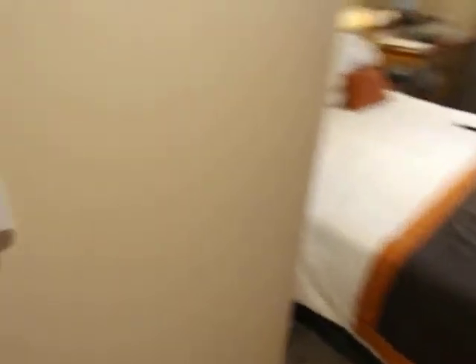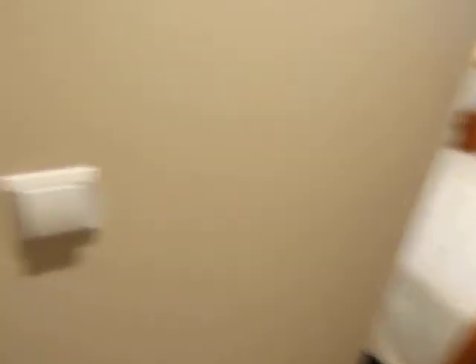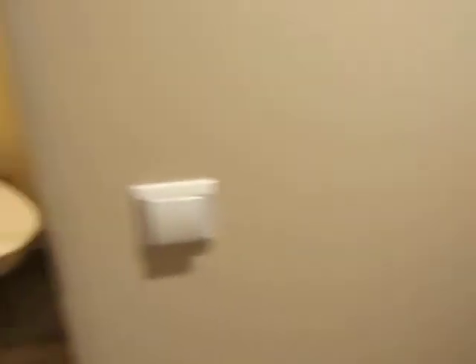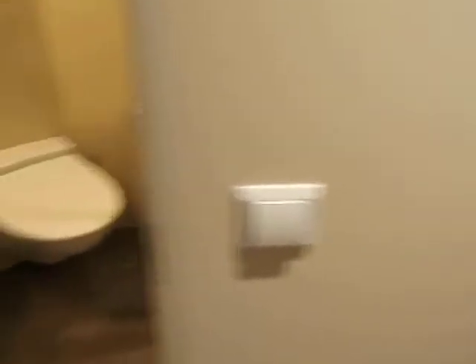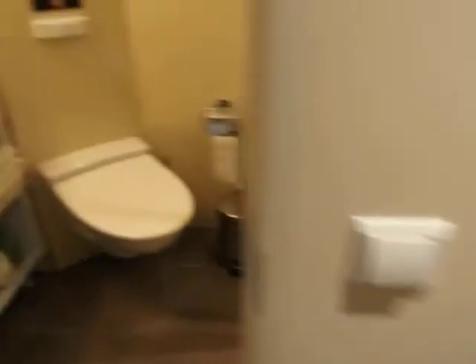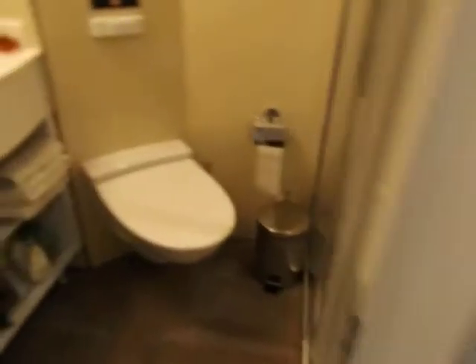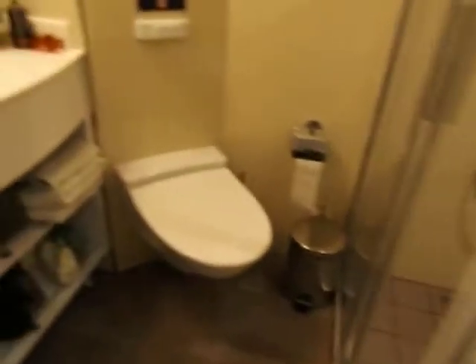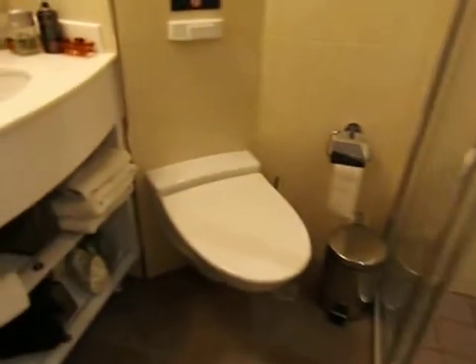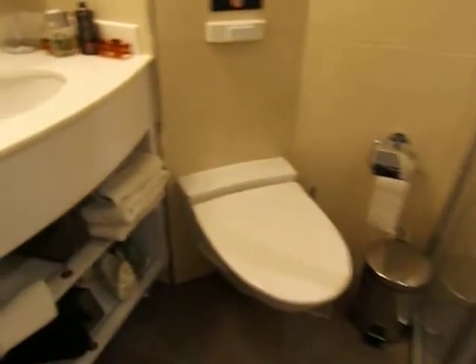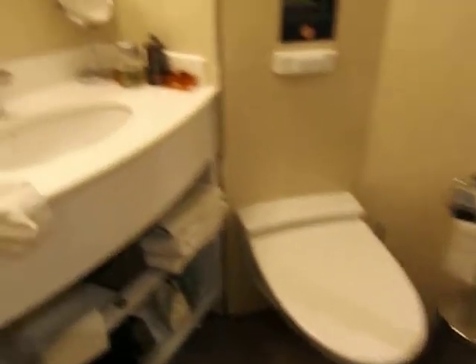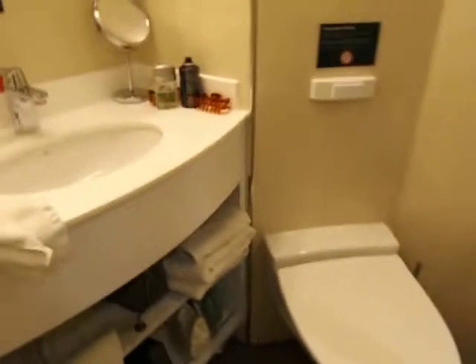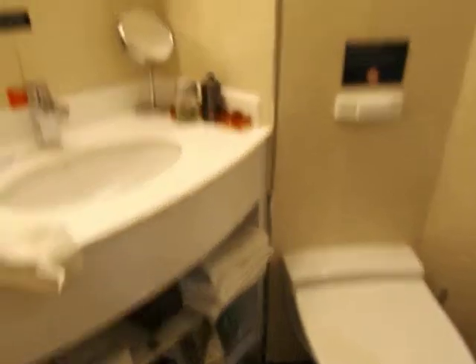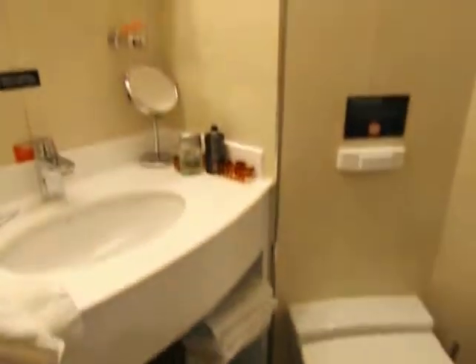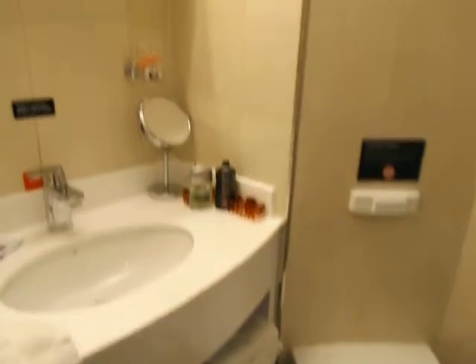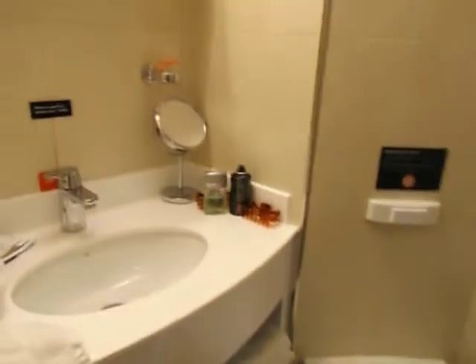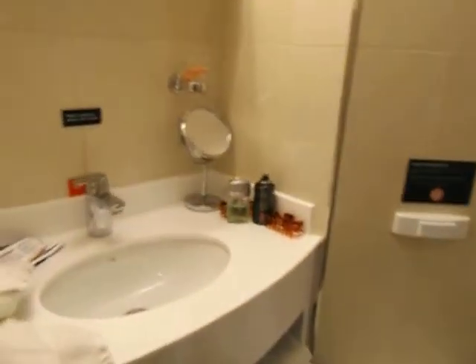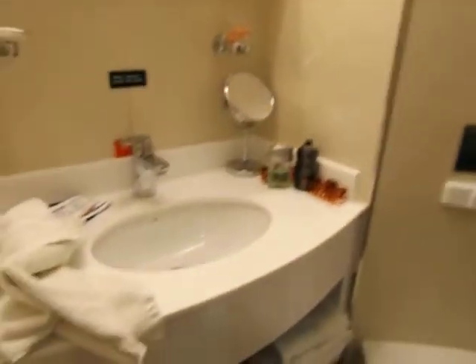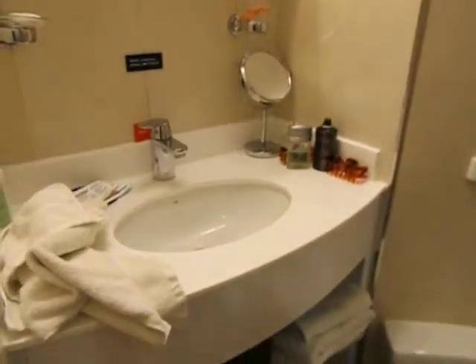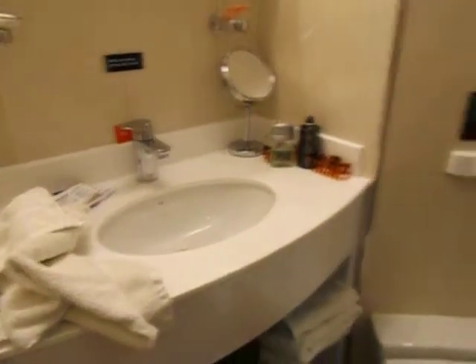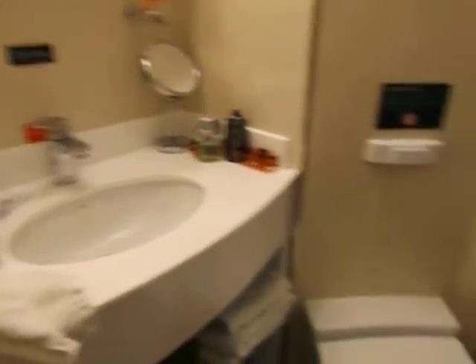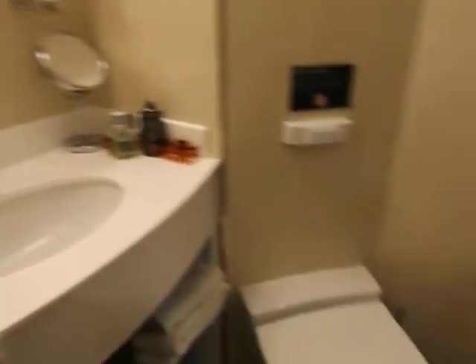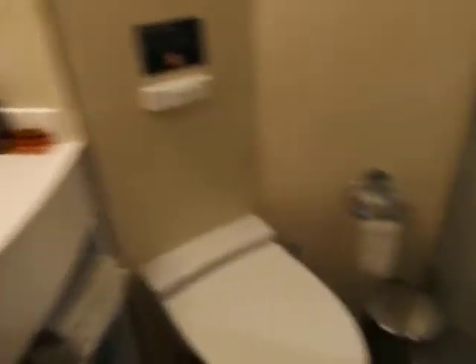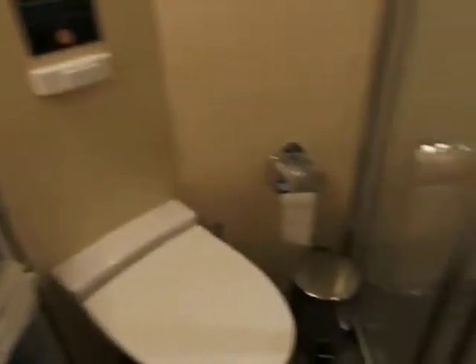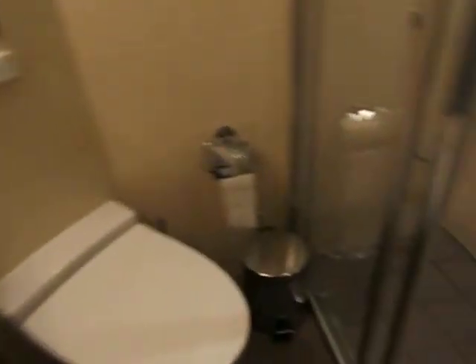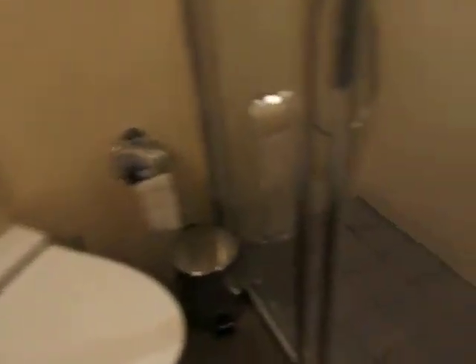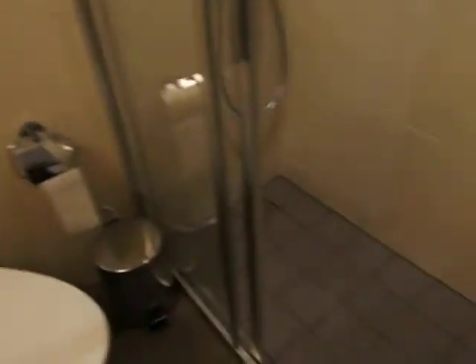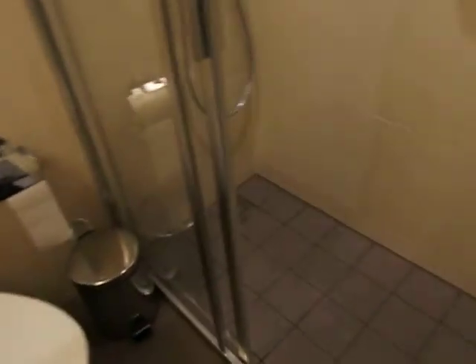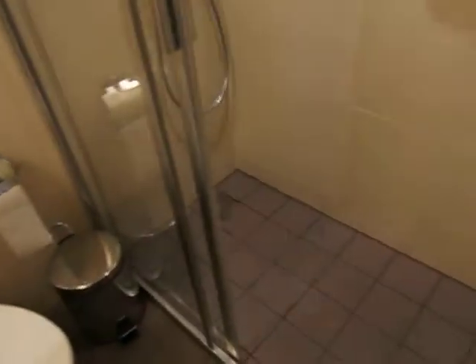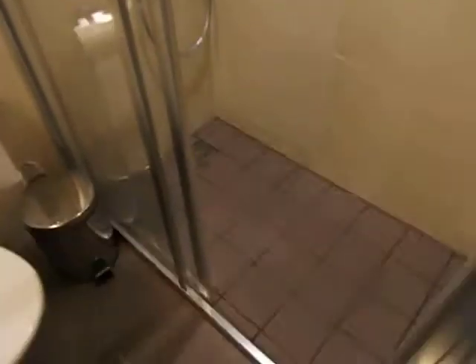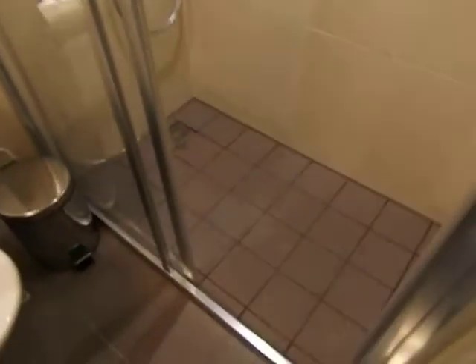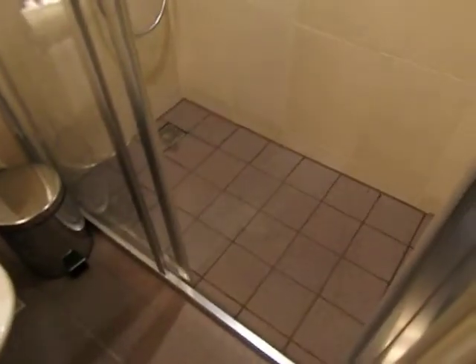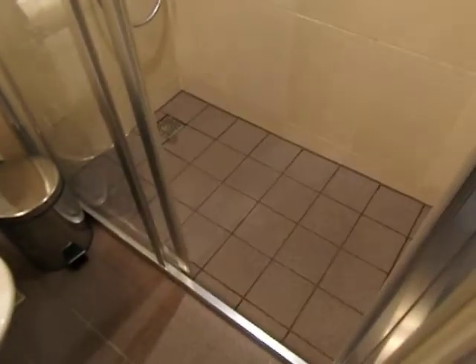The bathroom is pretty good — or shower room. It's a decent size and brand new.